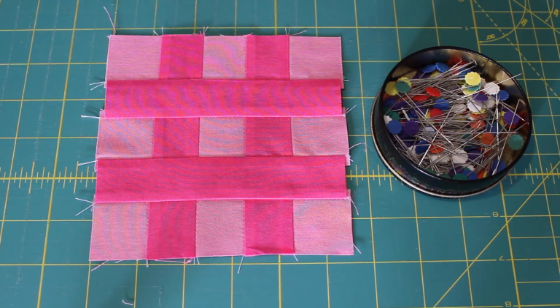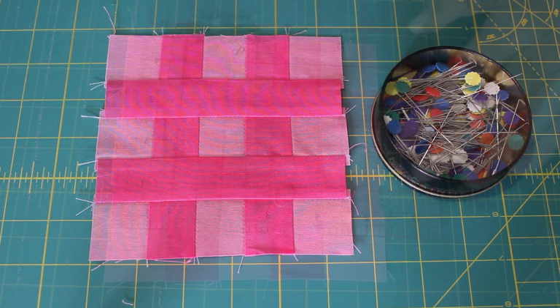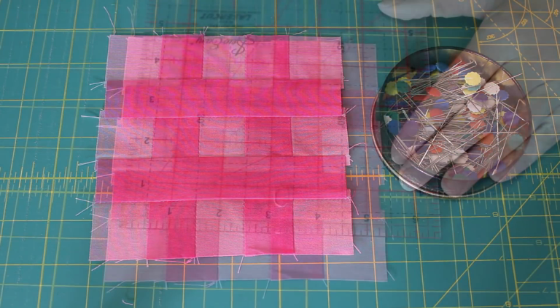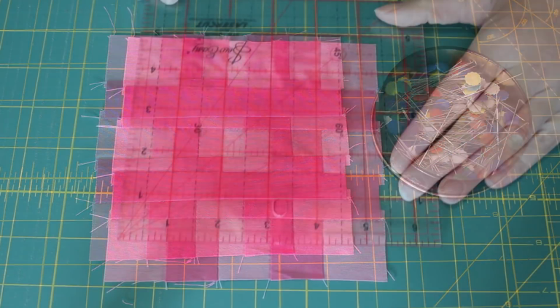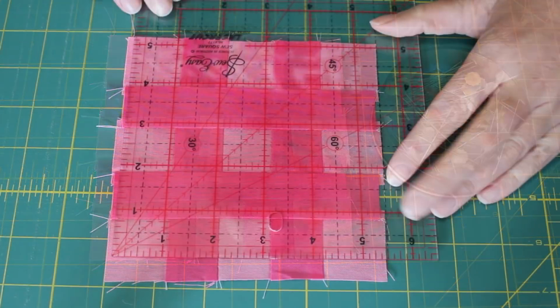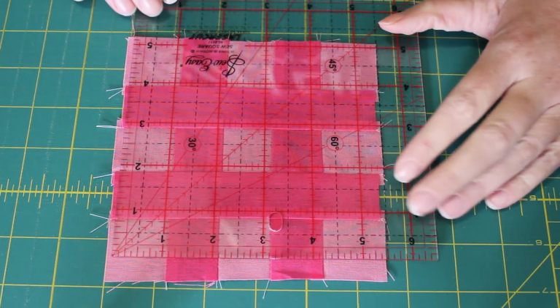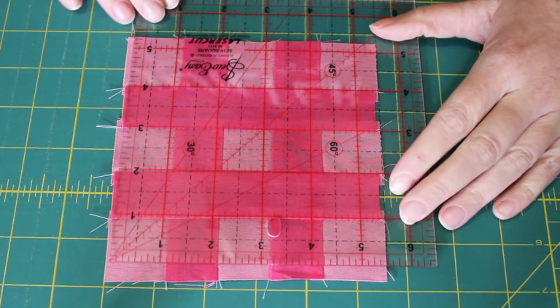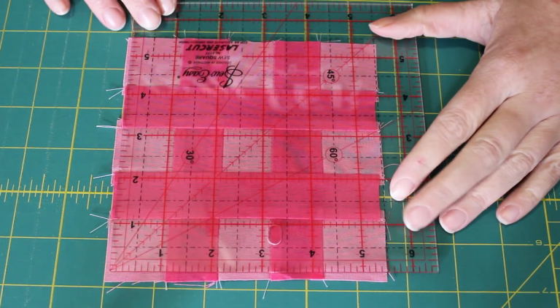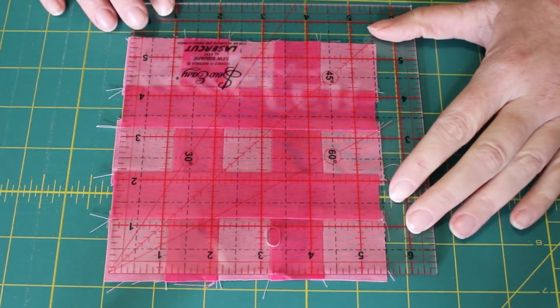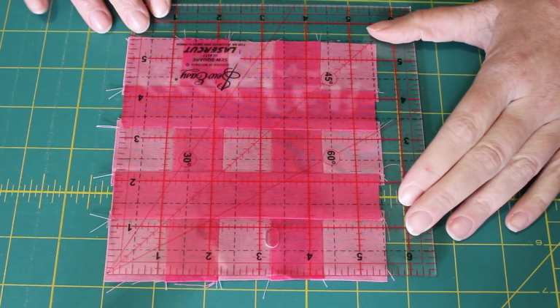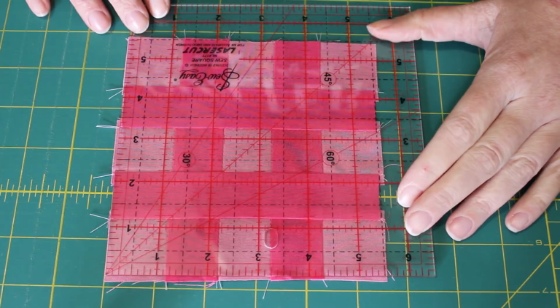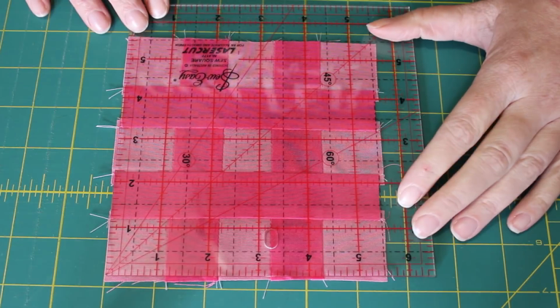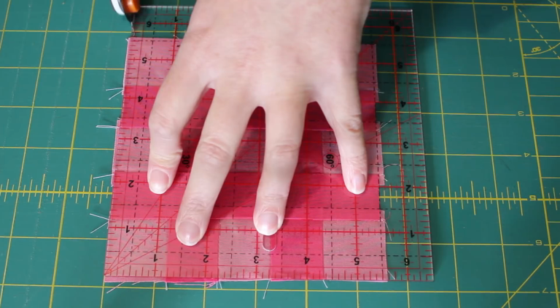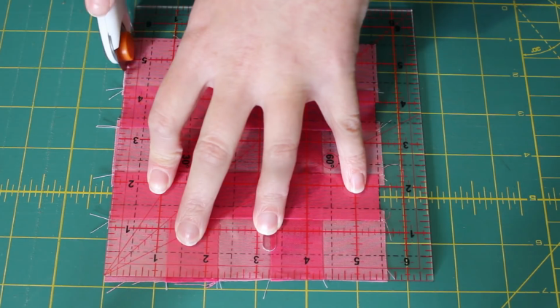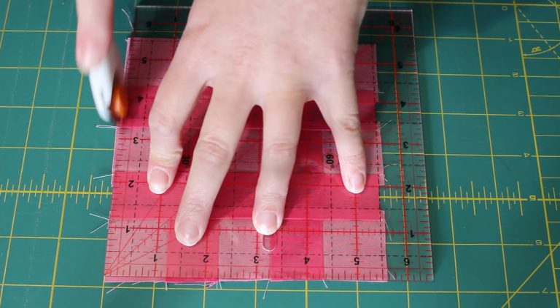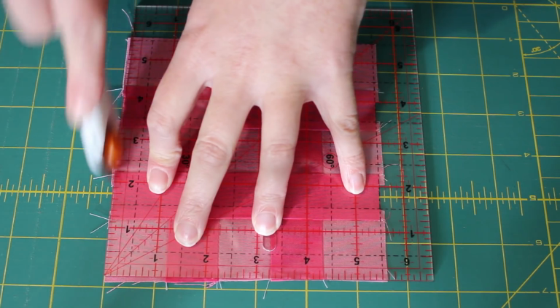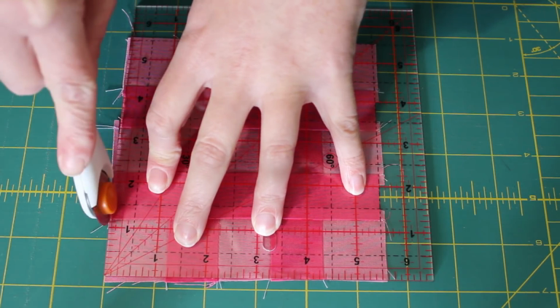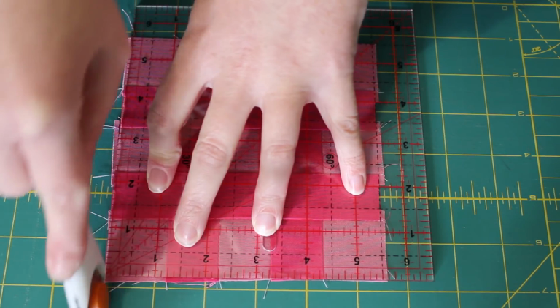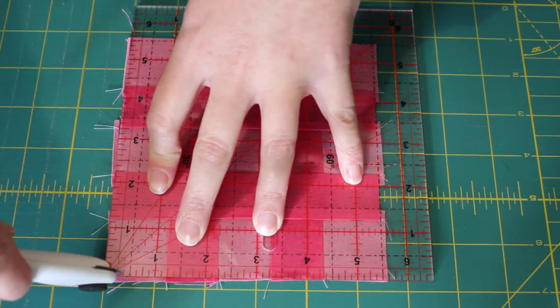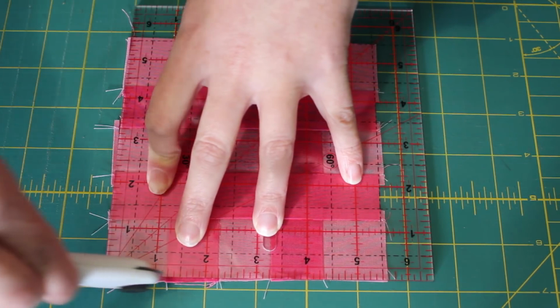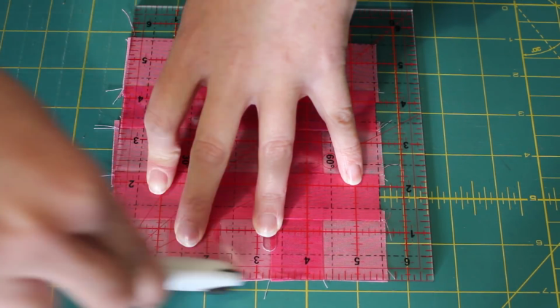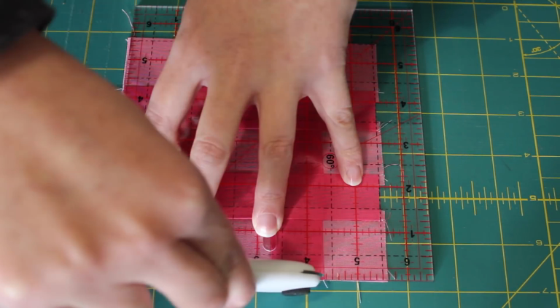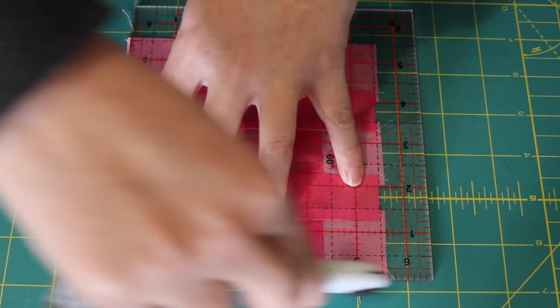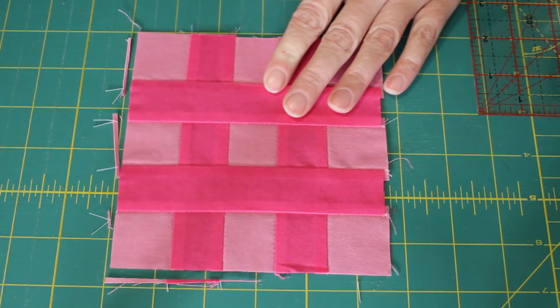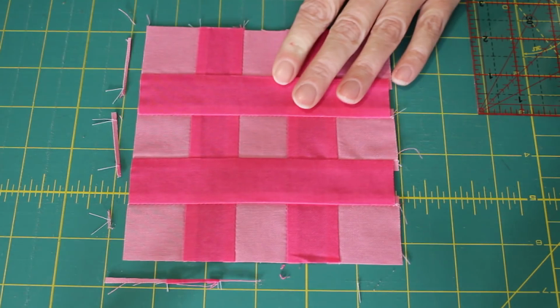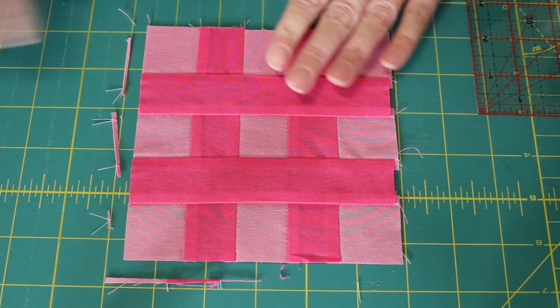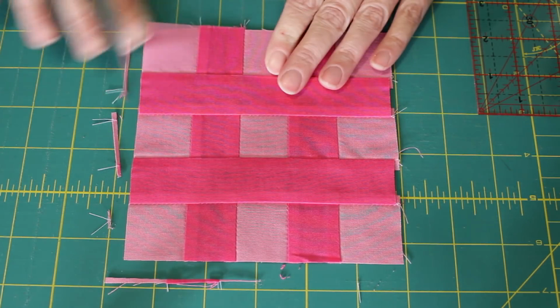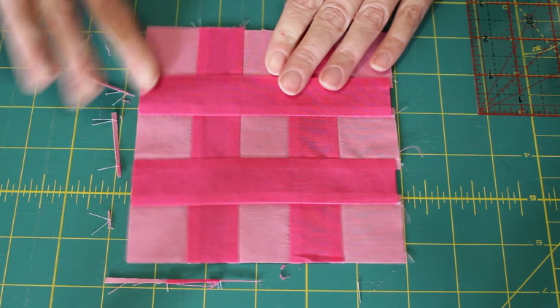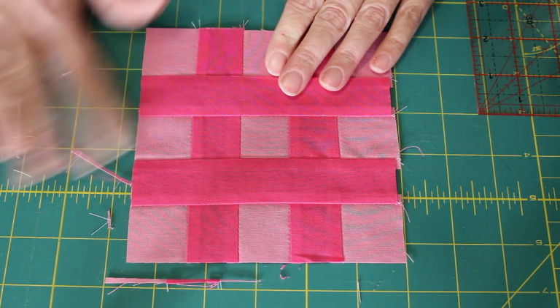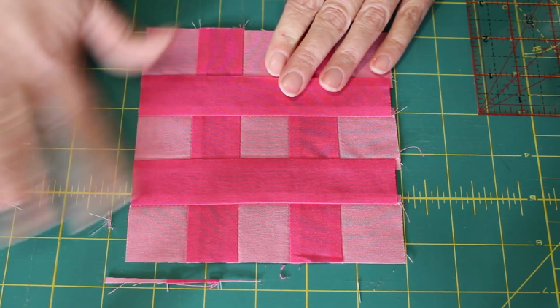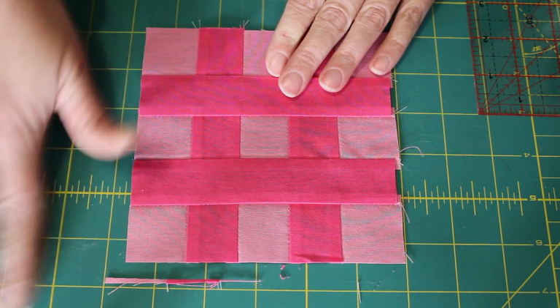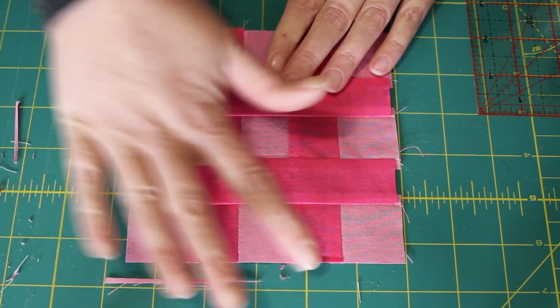Finally, trim your hashtag block to a neat five-and-a-half inch square using a set square ruler.